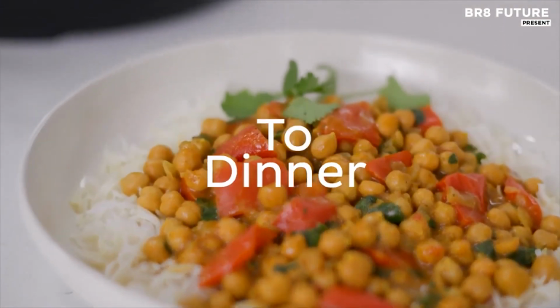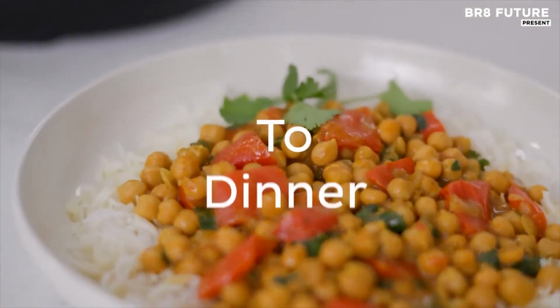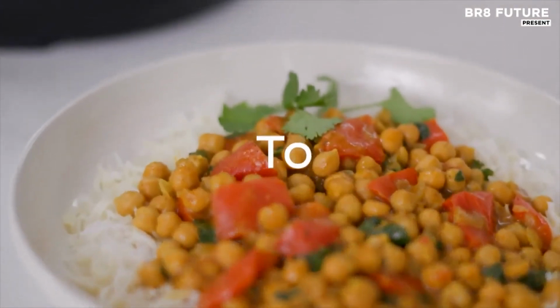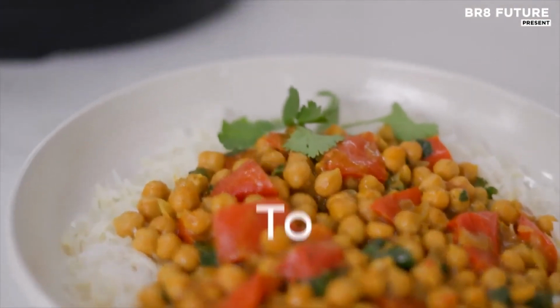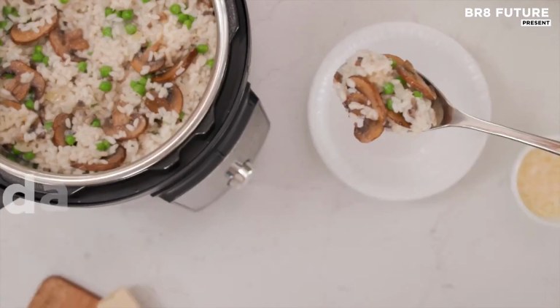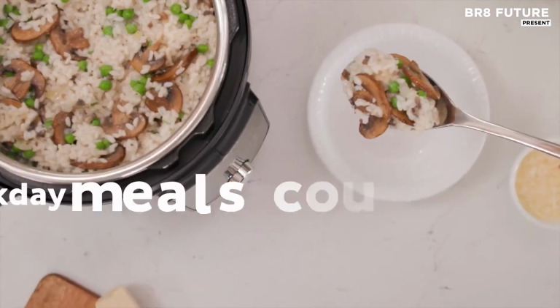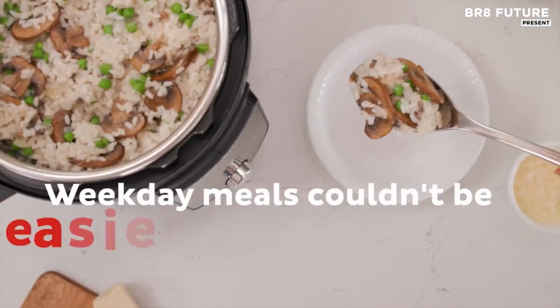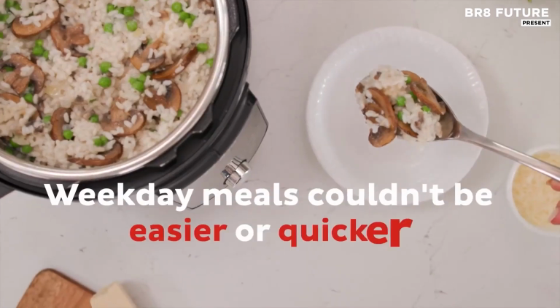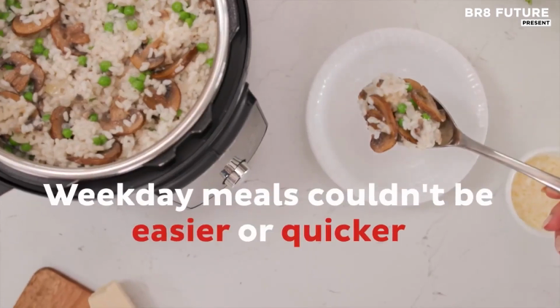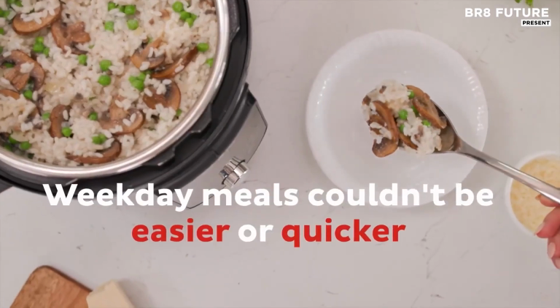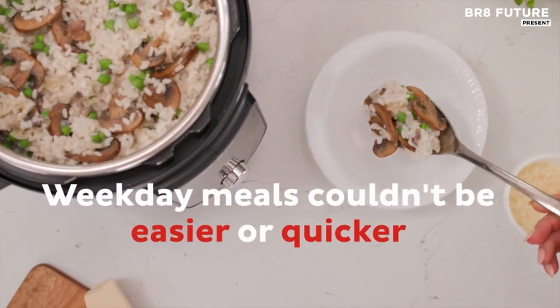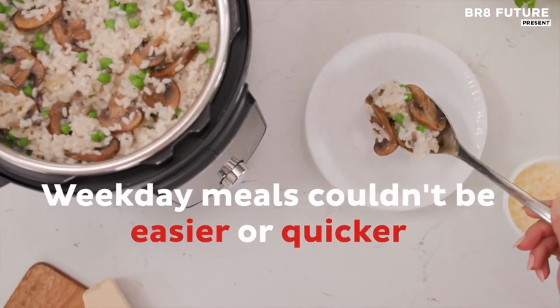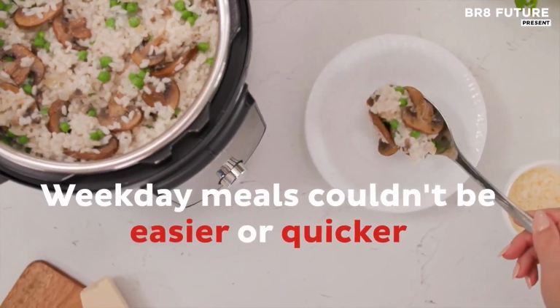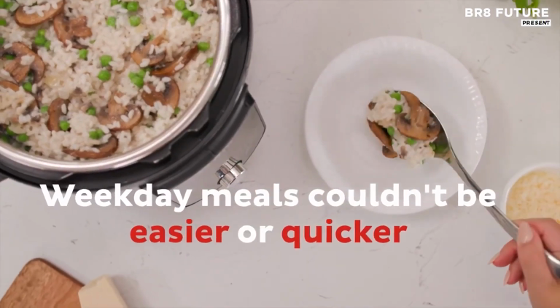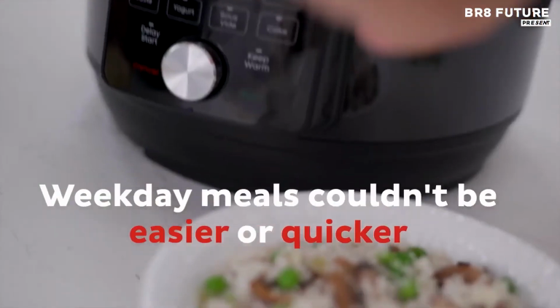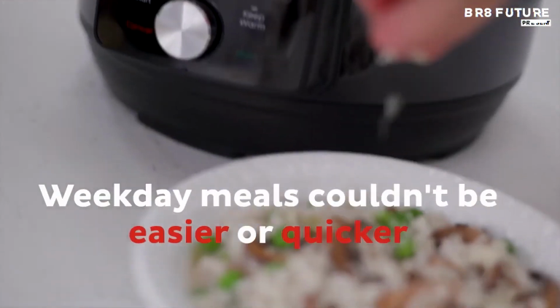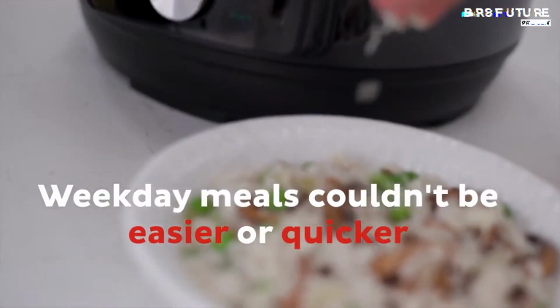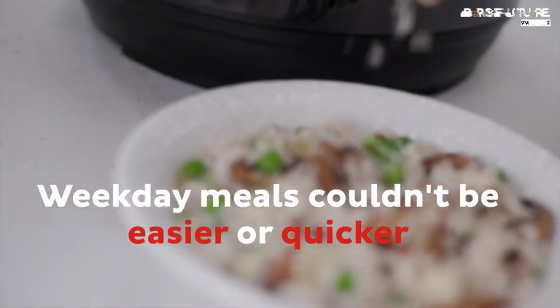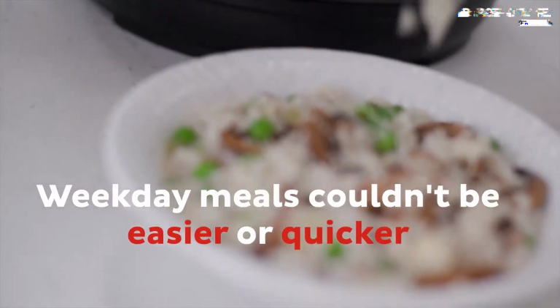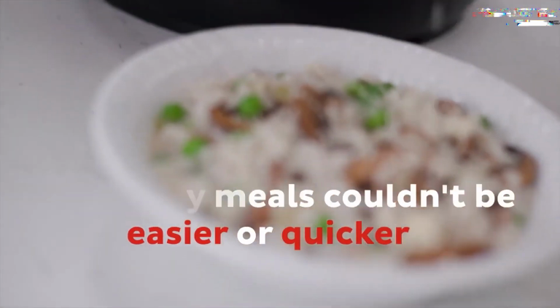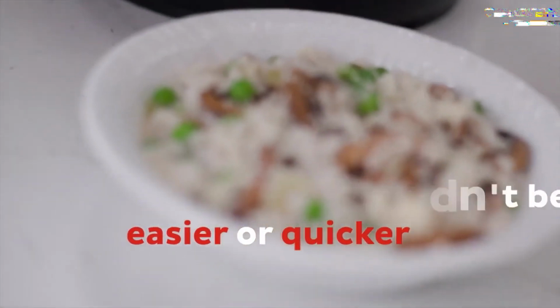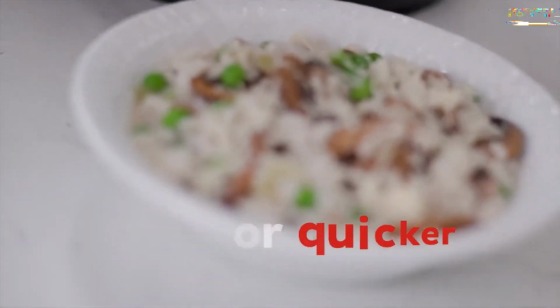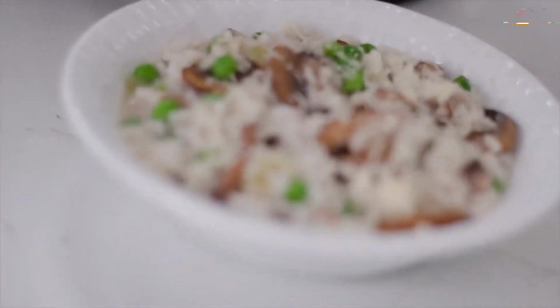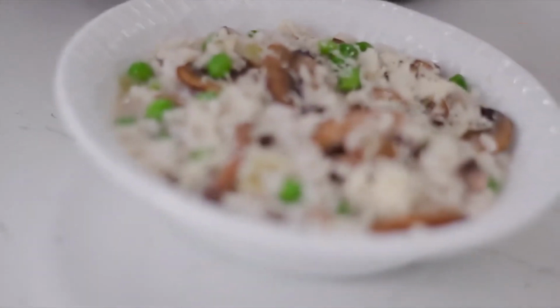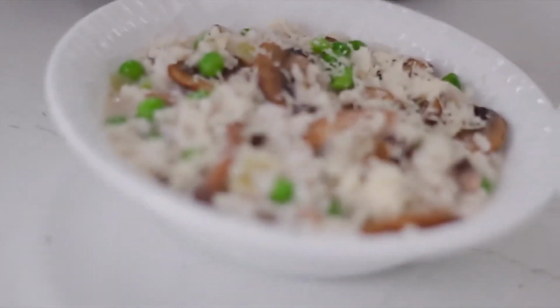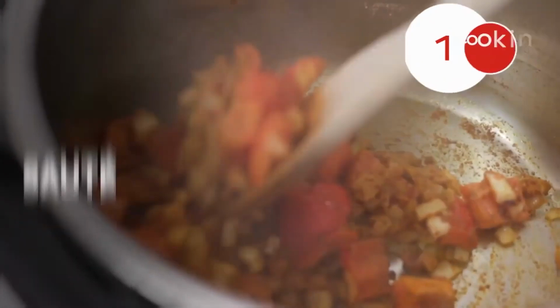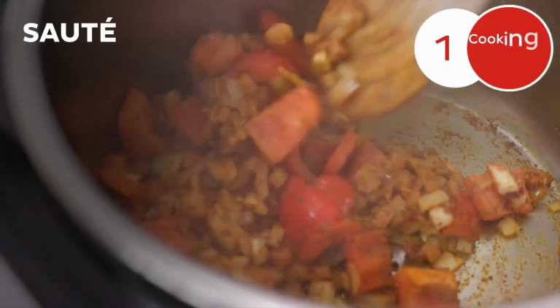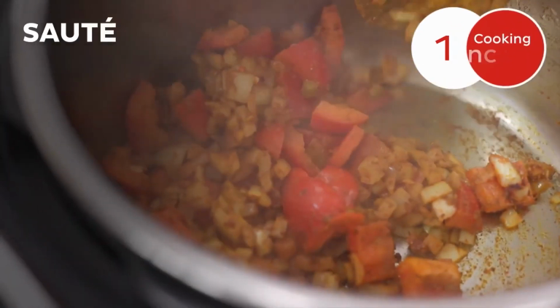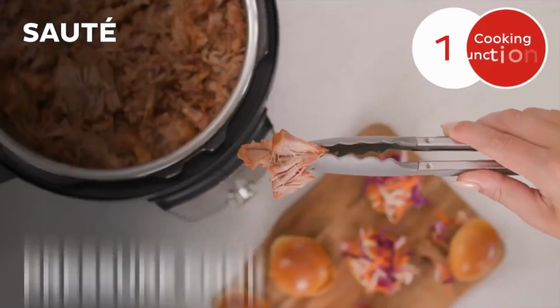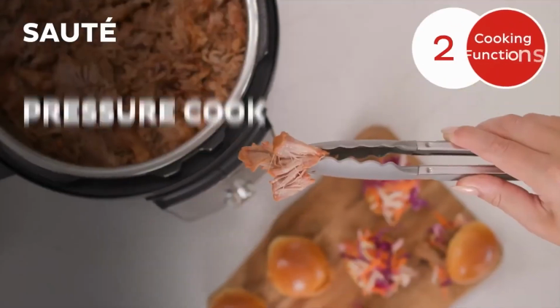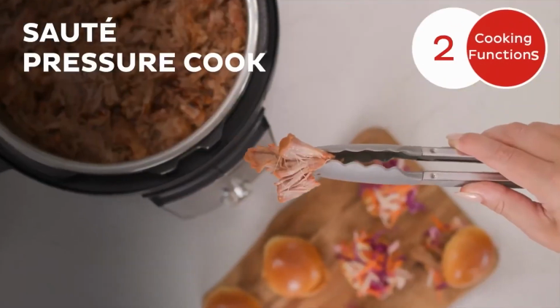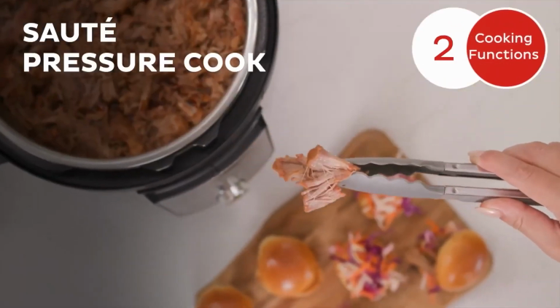Boiled eggs in four minutes, creamy pastas in five, or tender meats through sous-vide or pressure cooking.